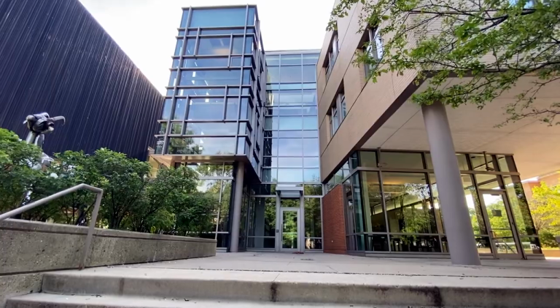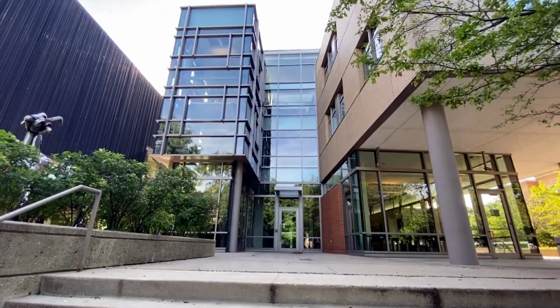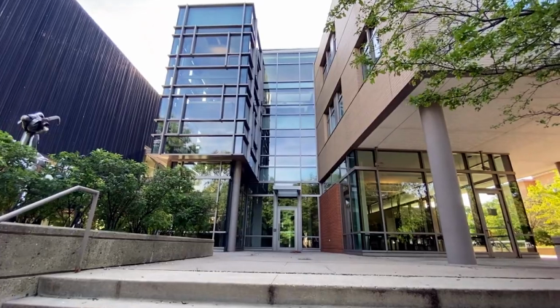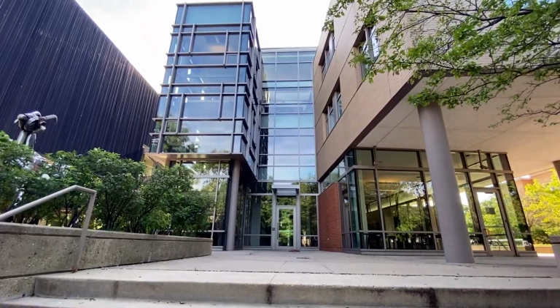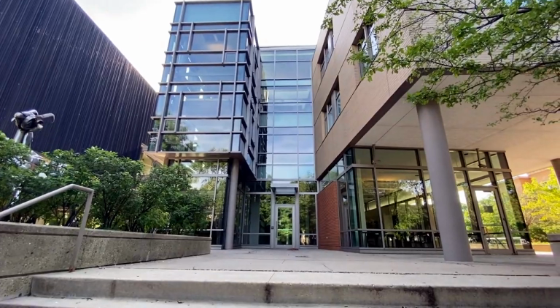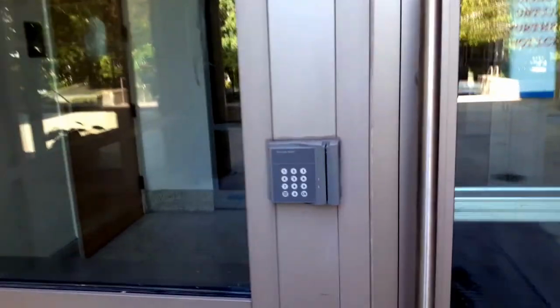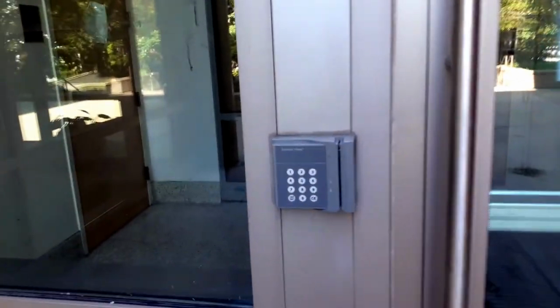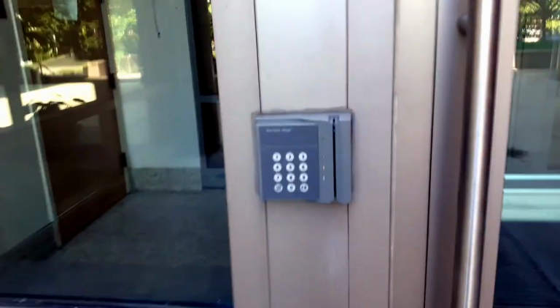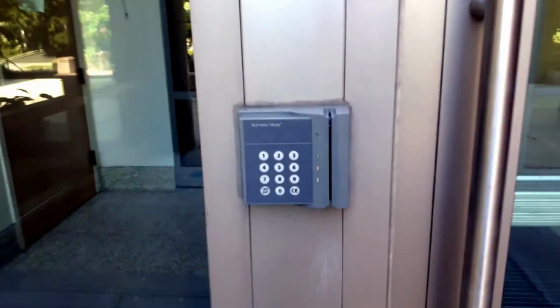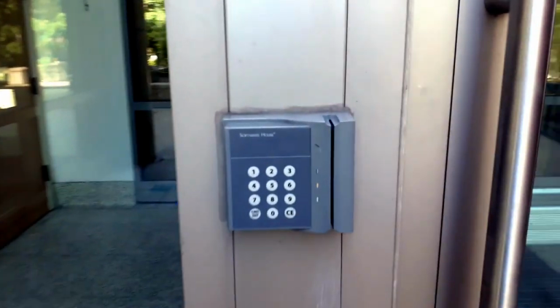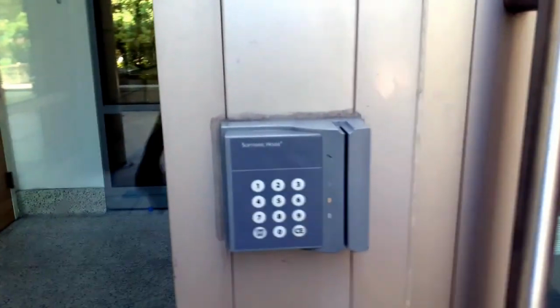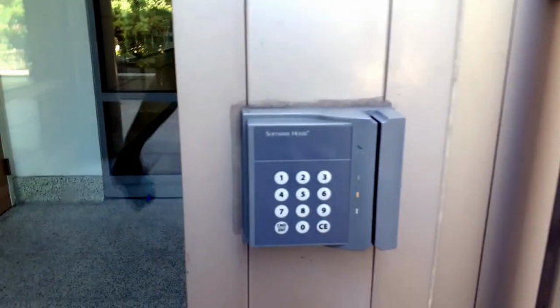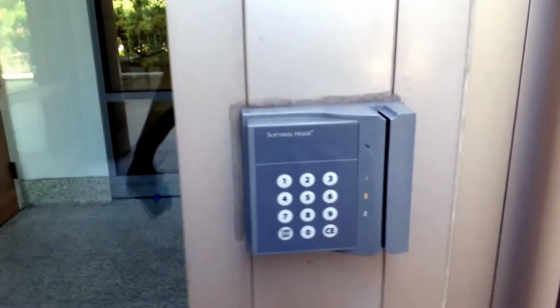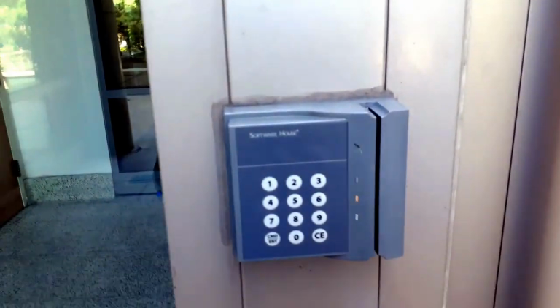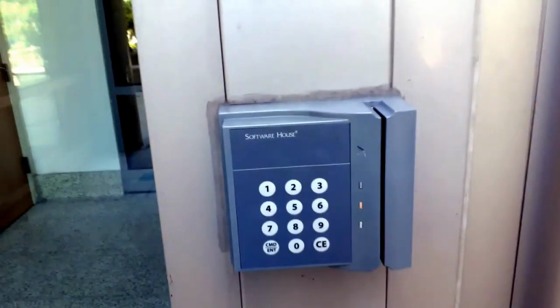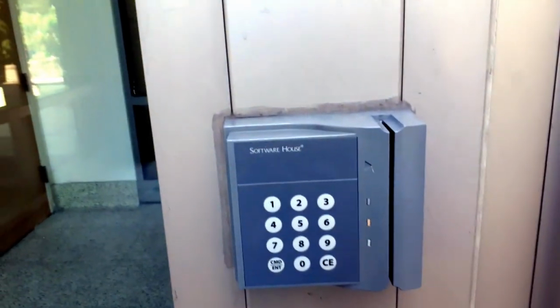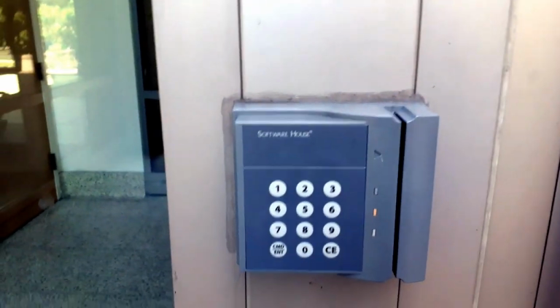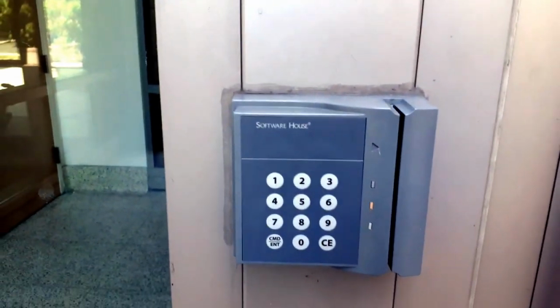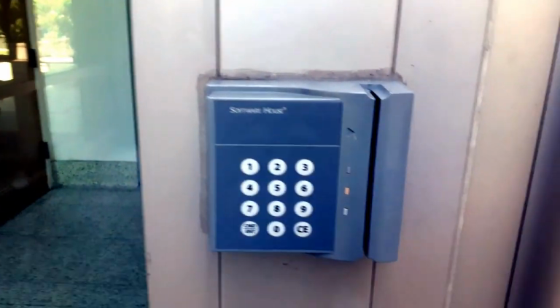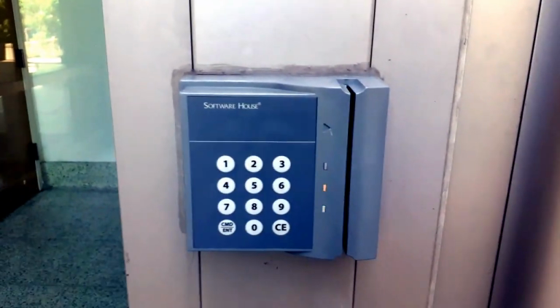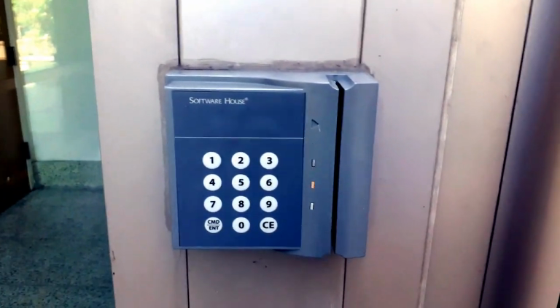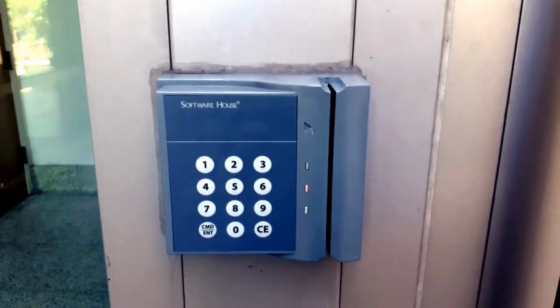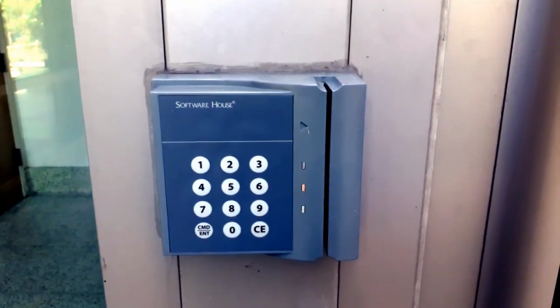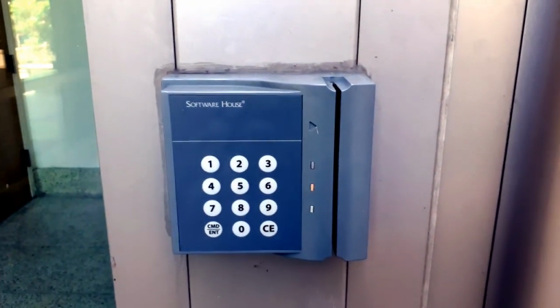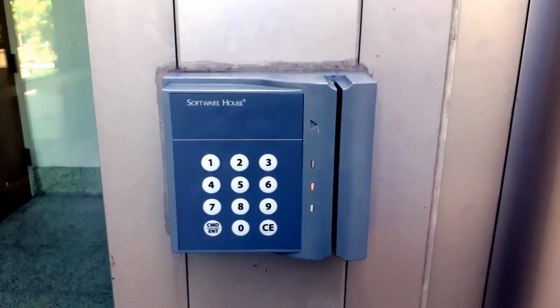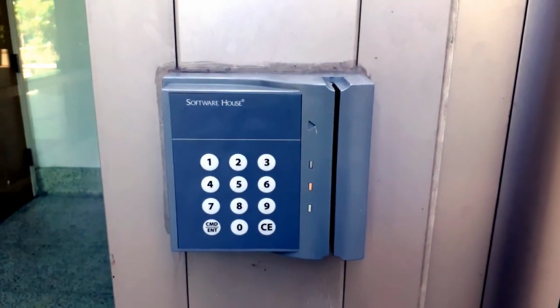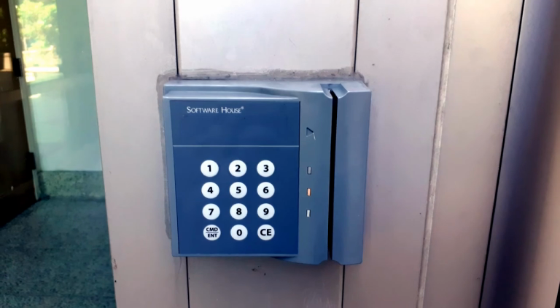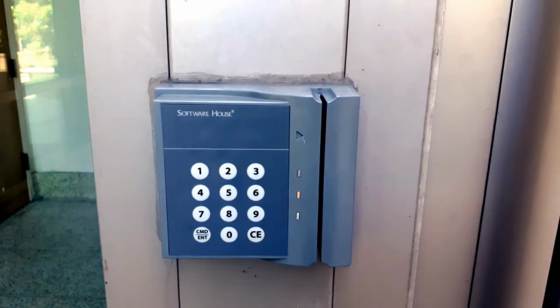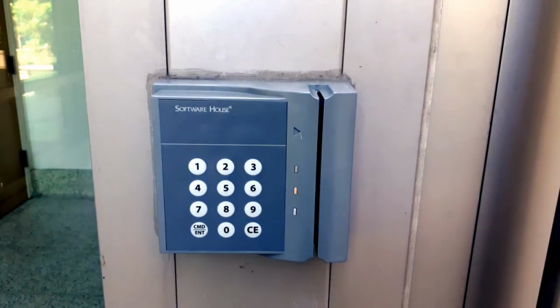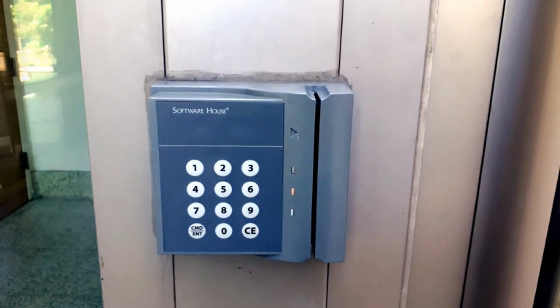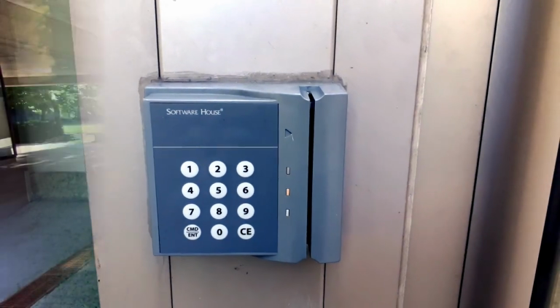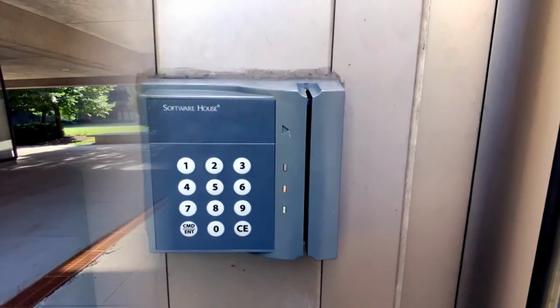You can see here it's a key card access. The school will provide a key card to all of us.